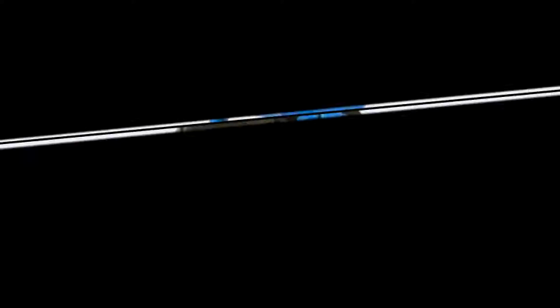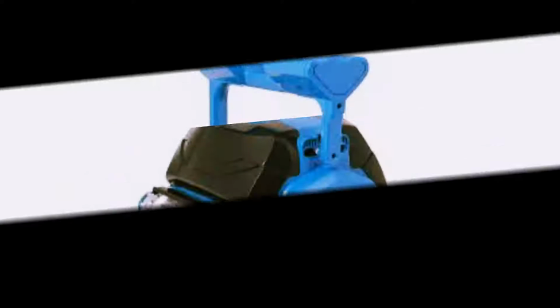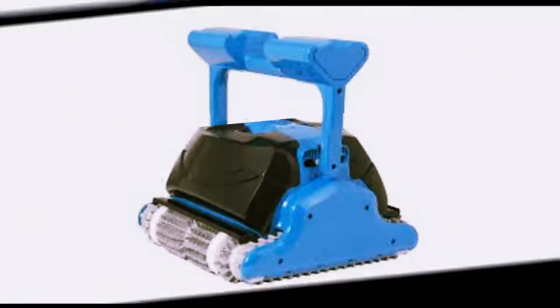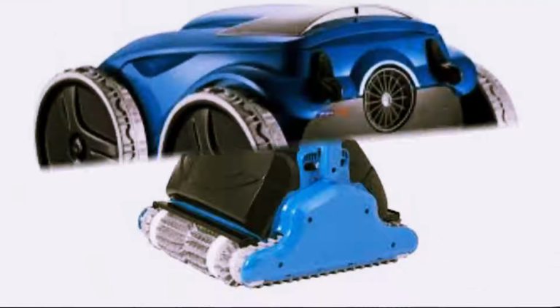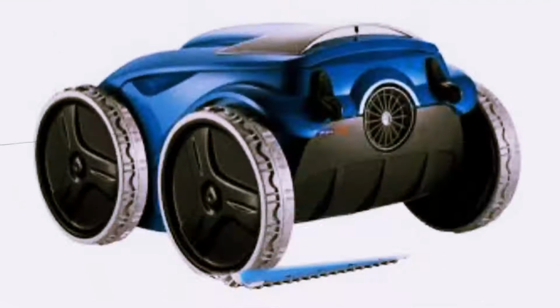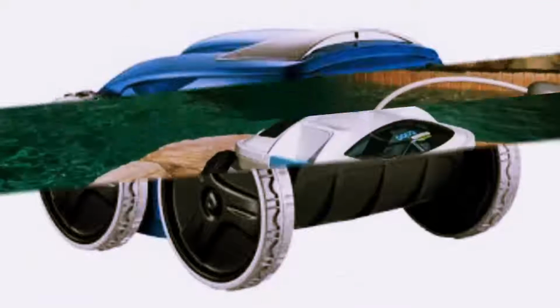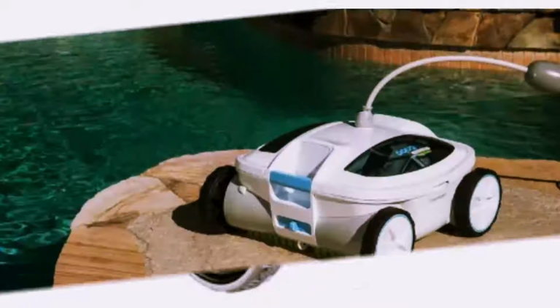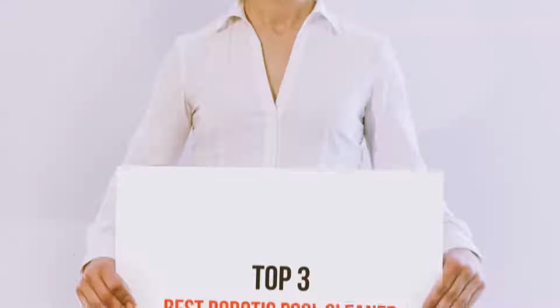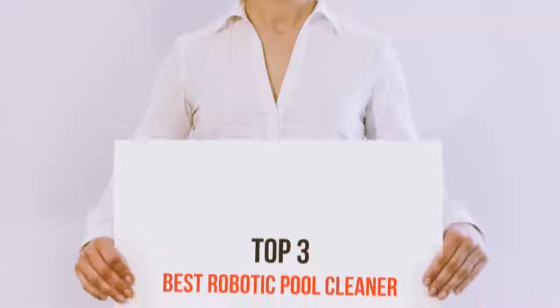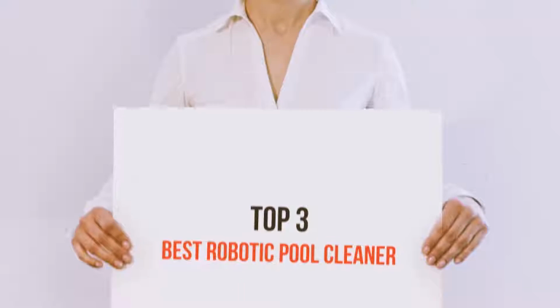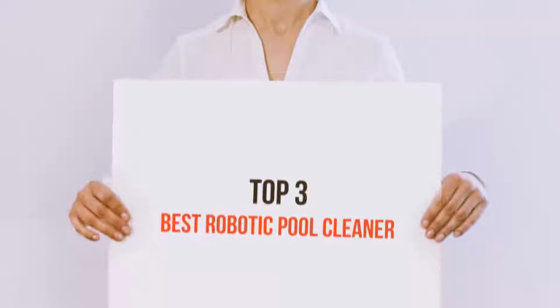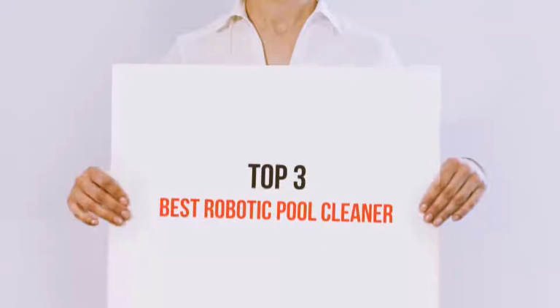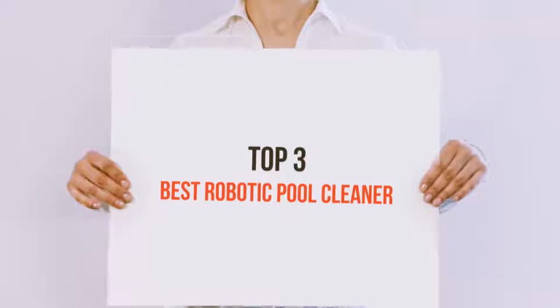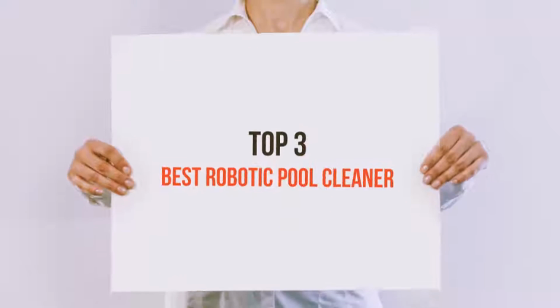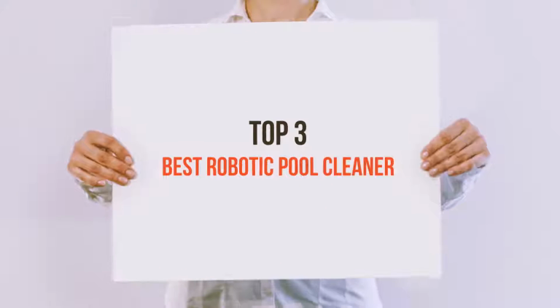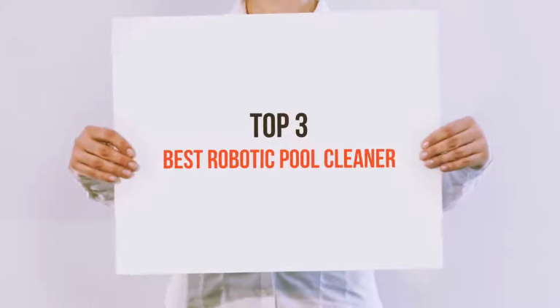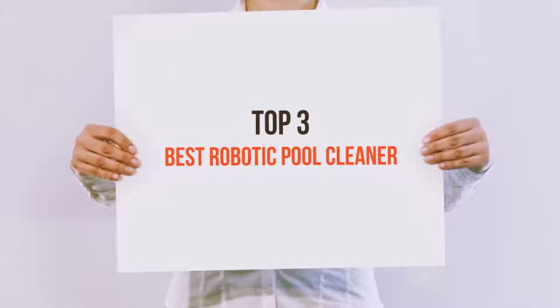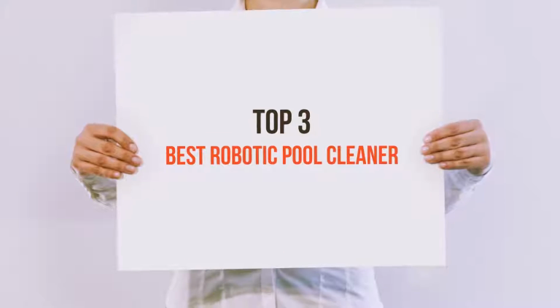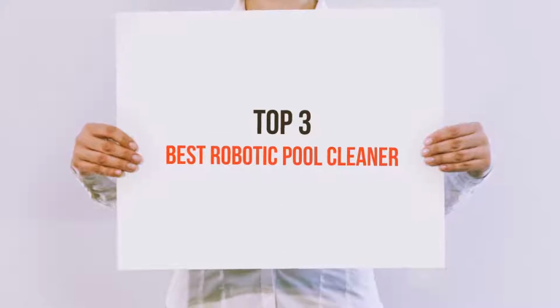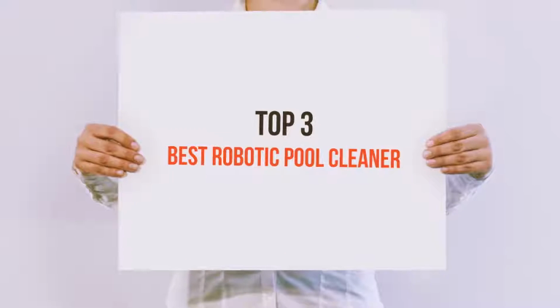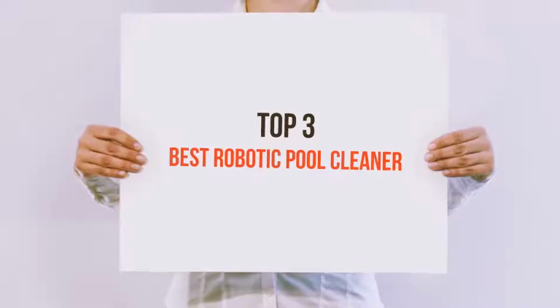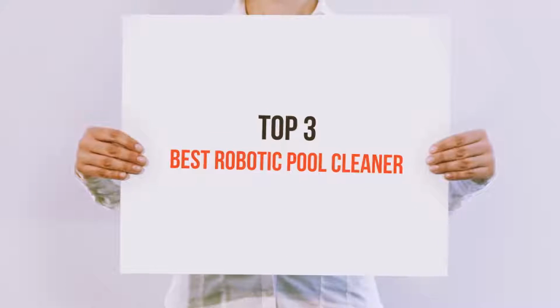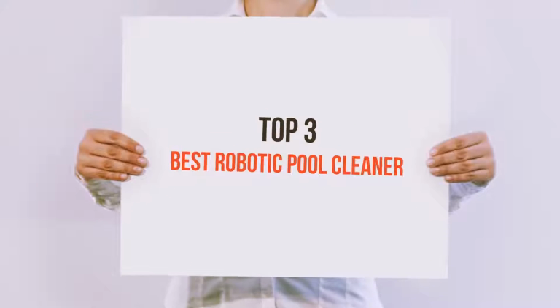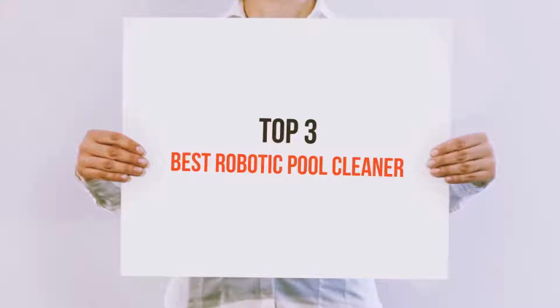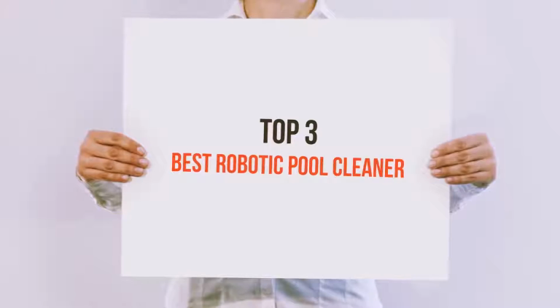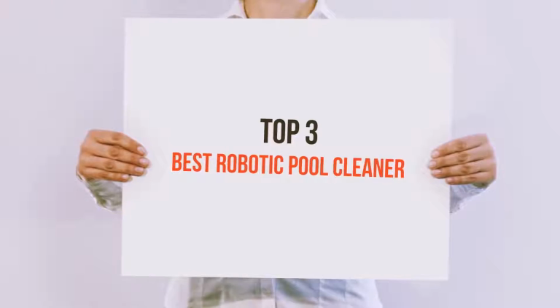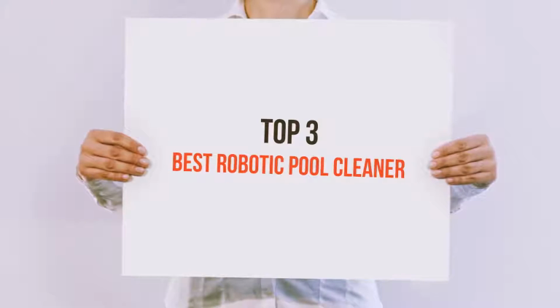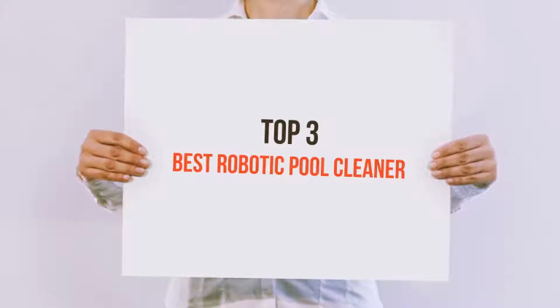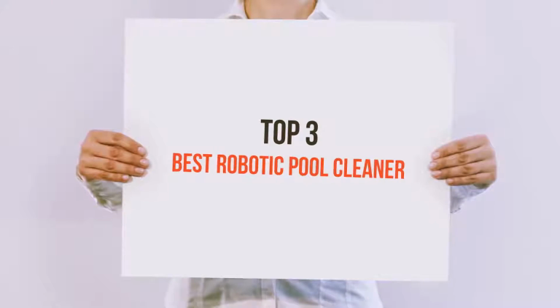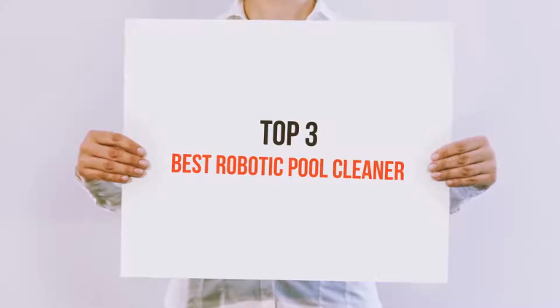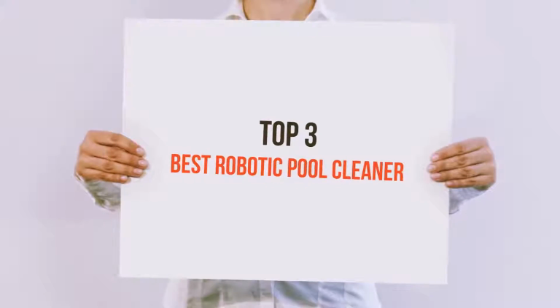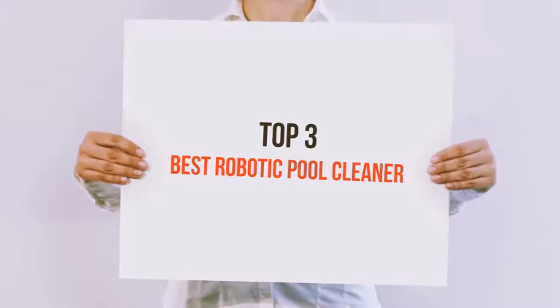Hello guys, welcome back to my channel. Today I'm gonna talk about the top 3 best robotic pool cleaners.